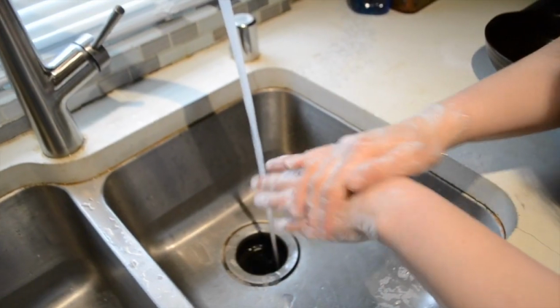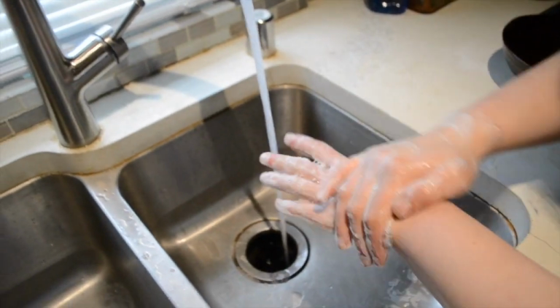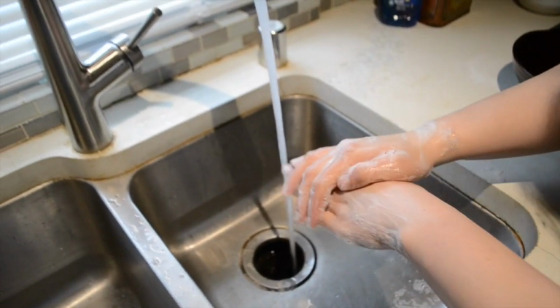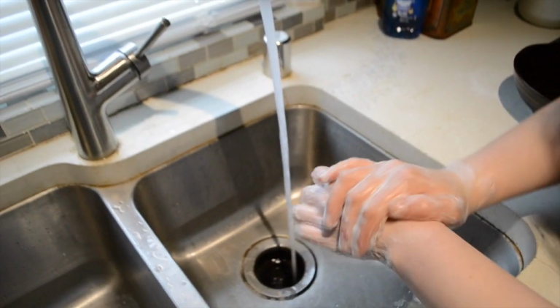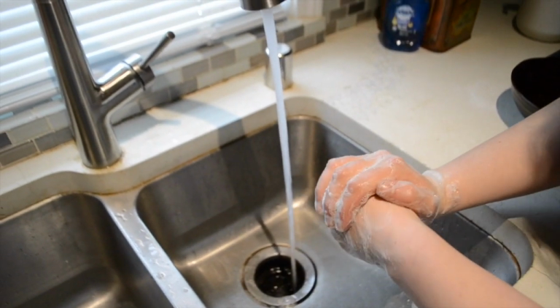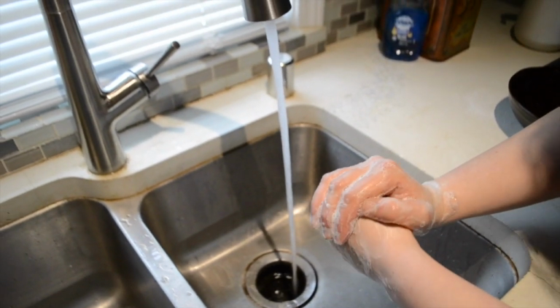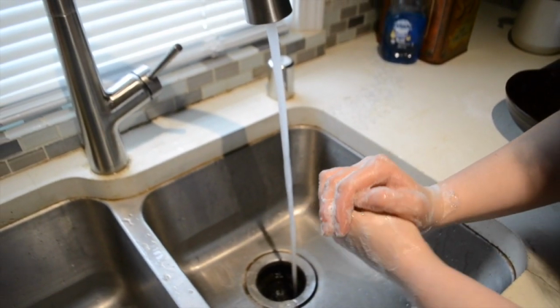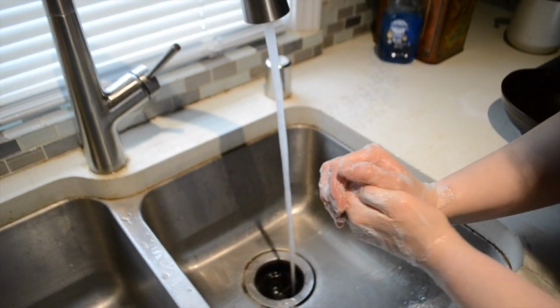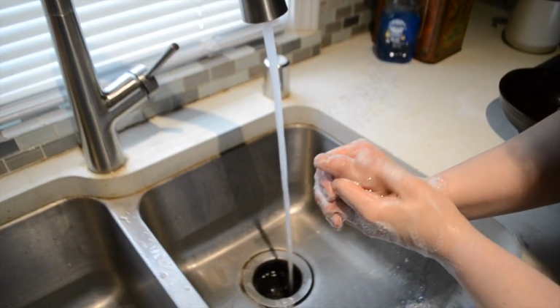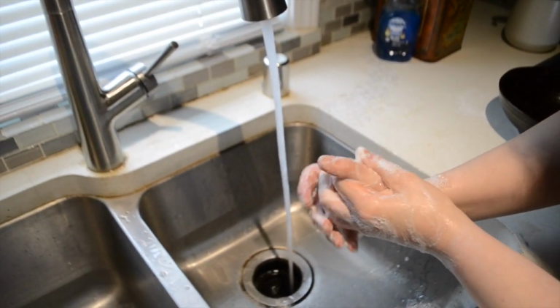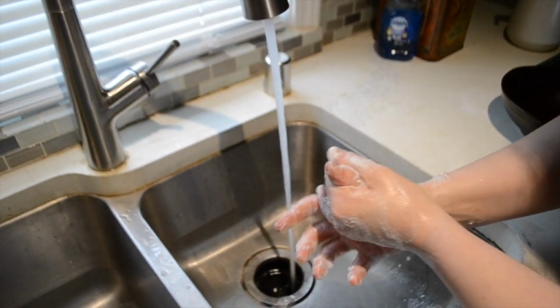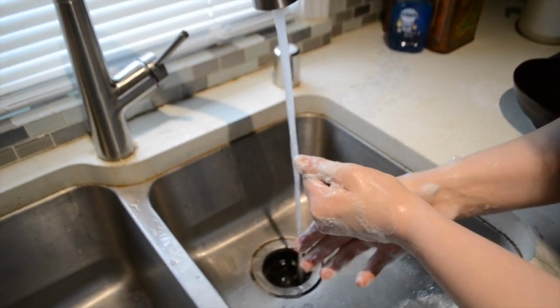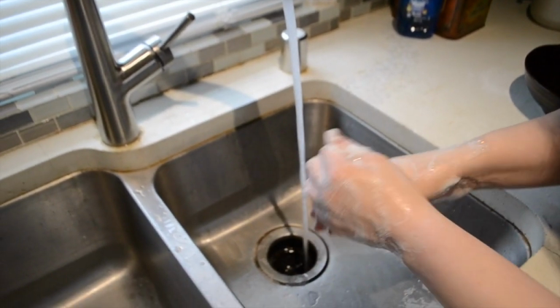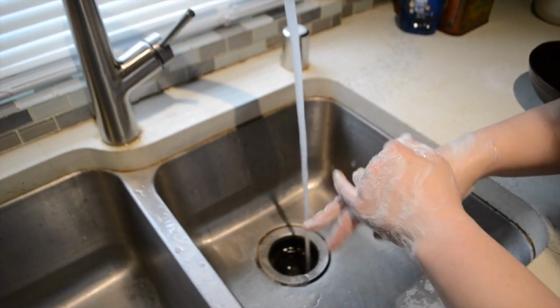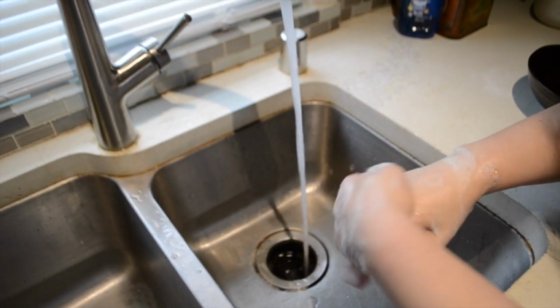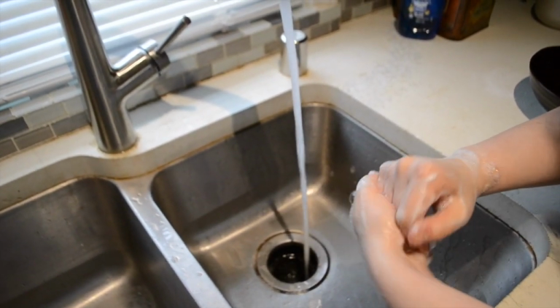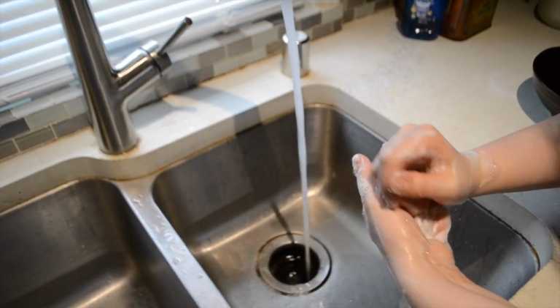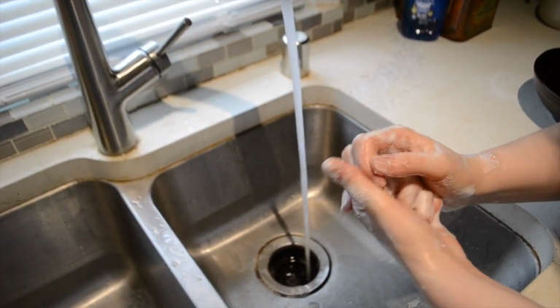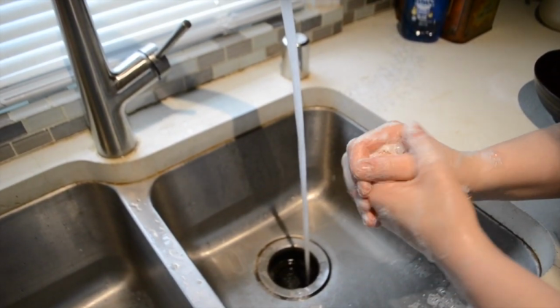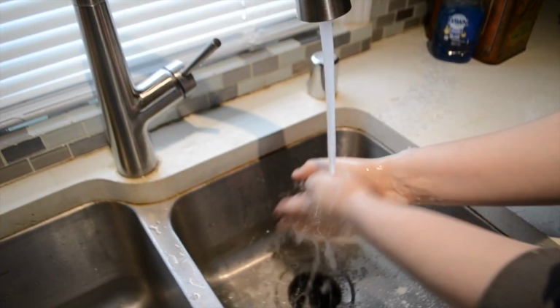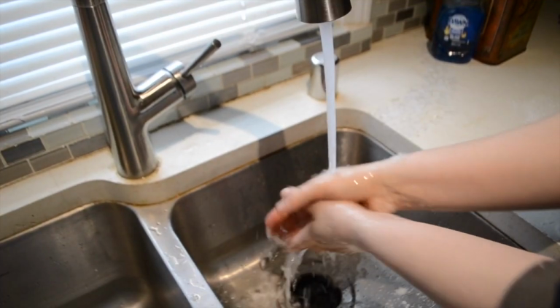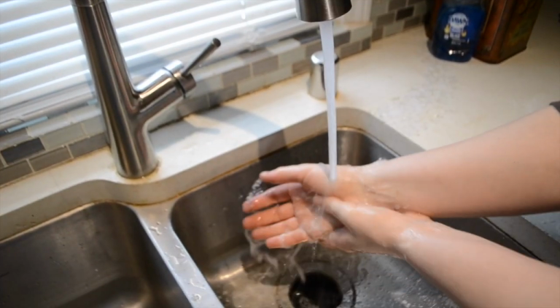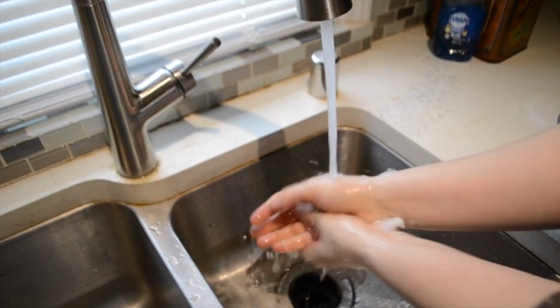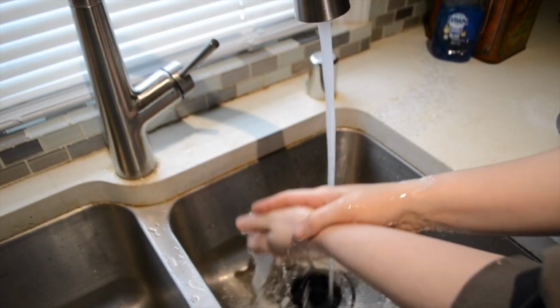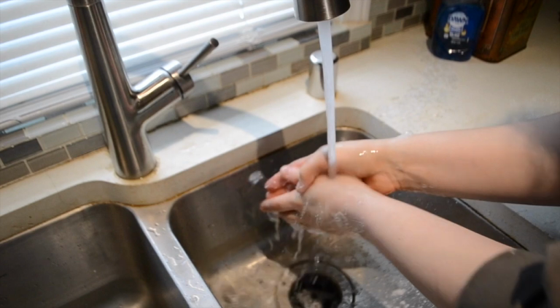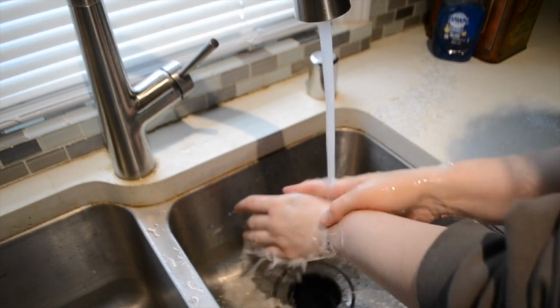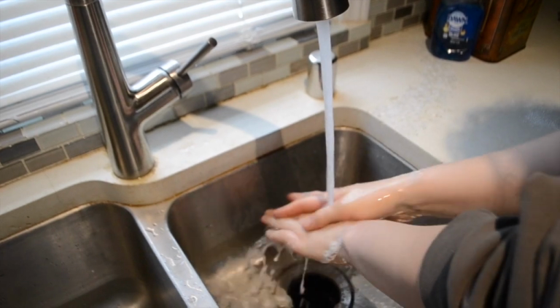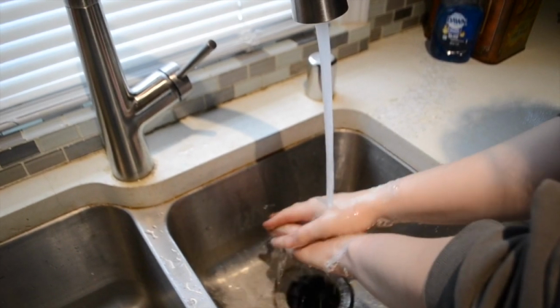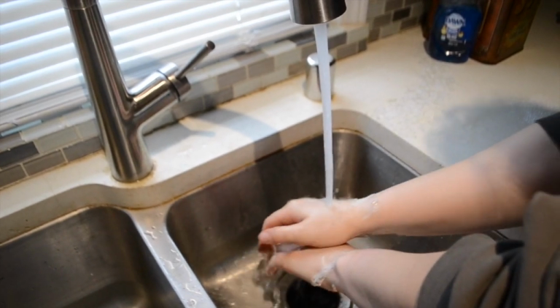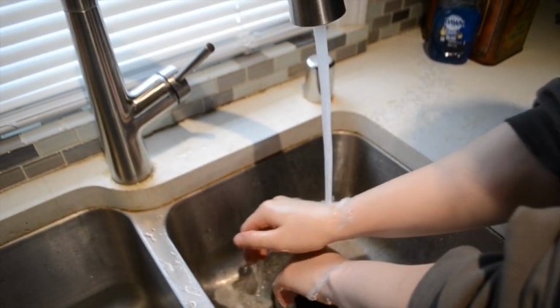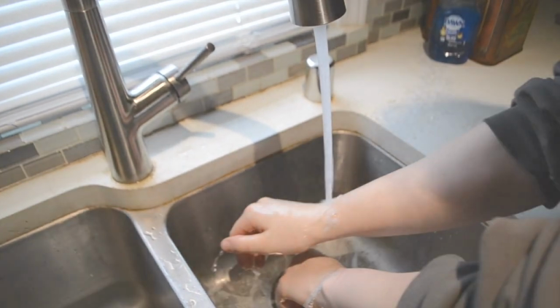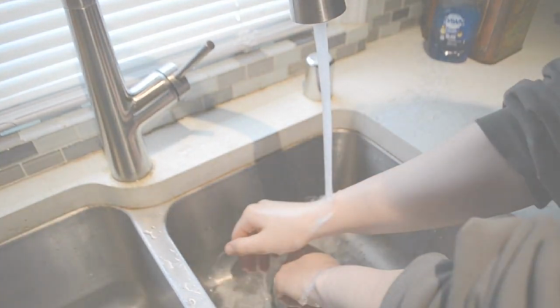Remember, to prevent the spread of germs, wash your hands with soap and water after you complete this activity.